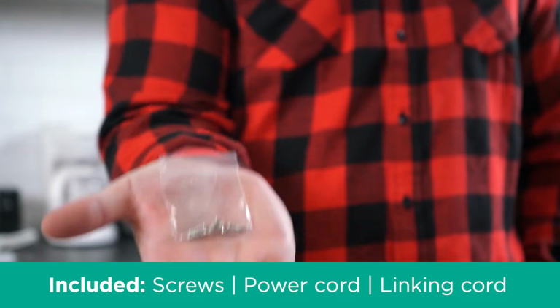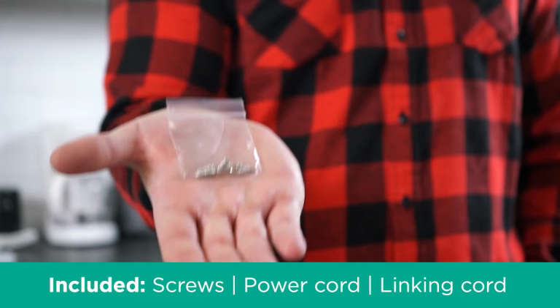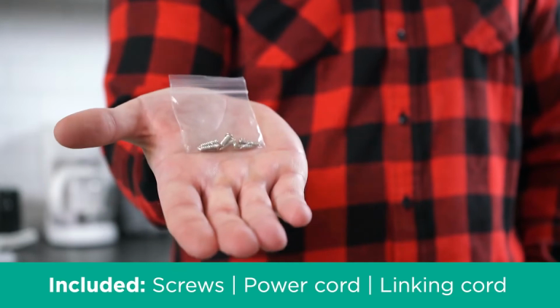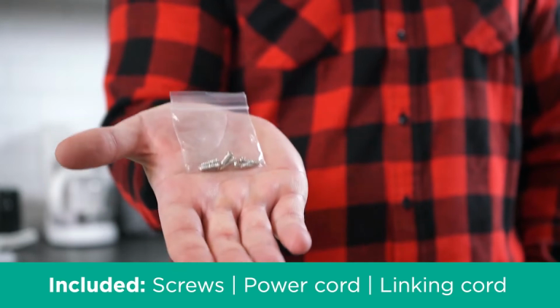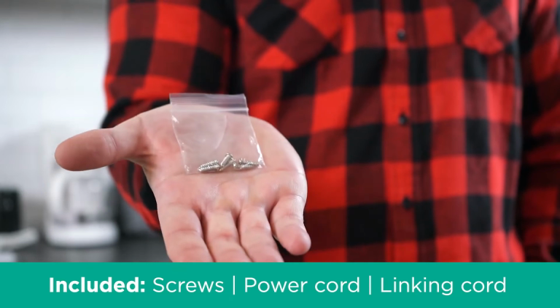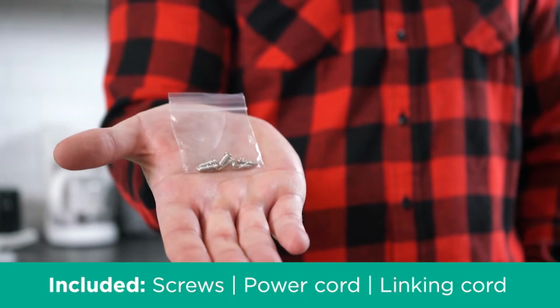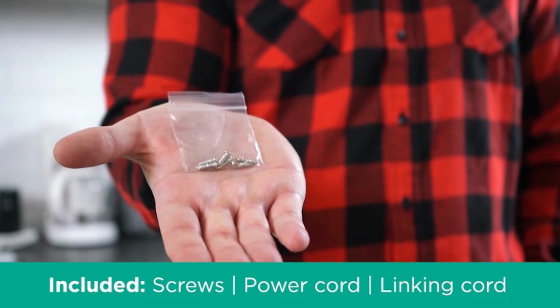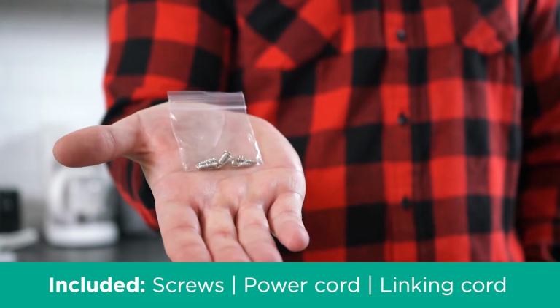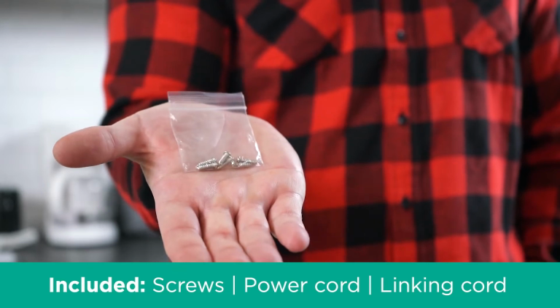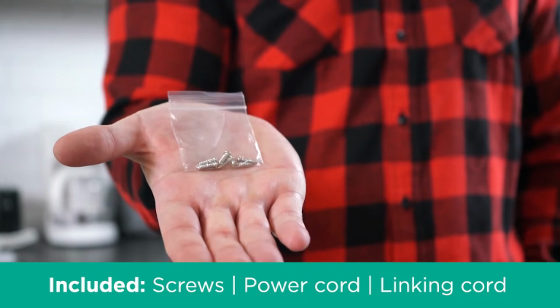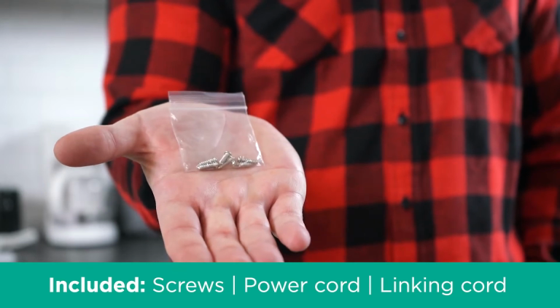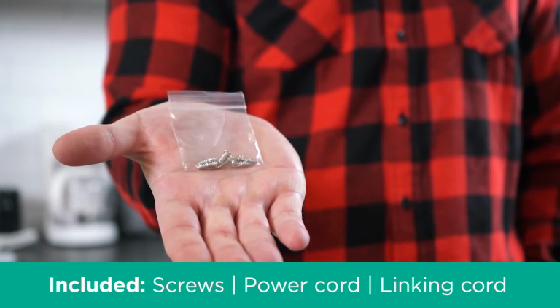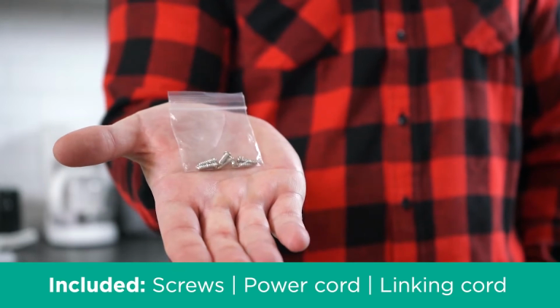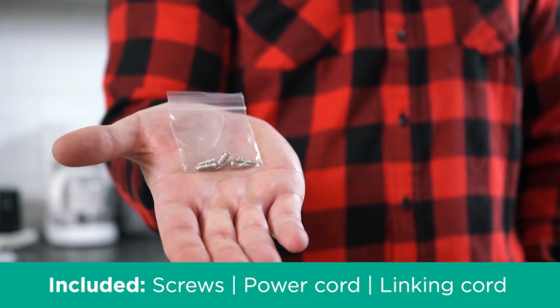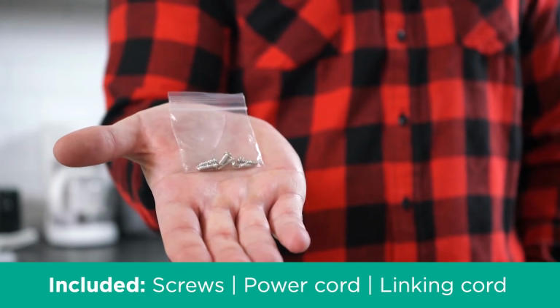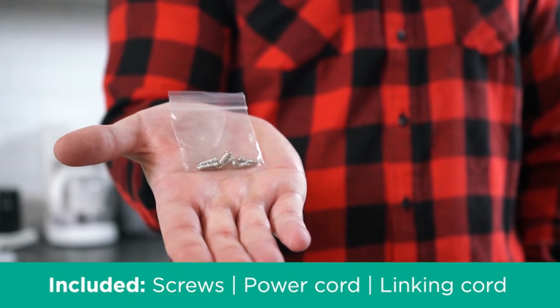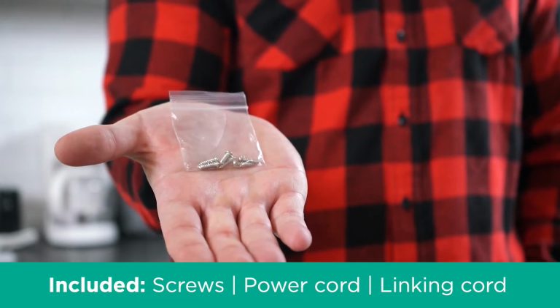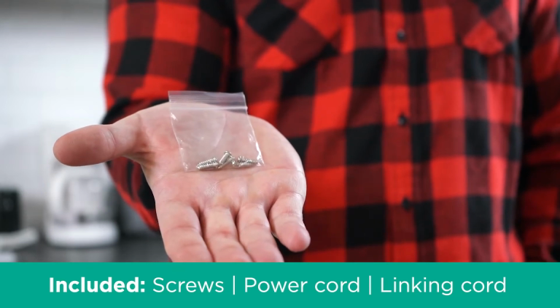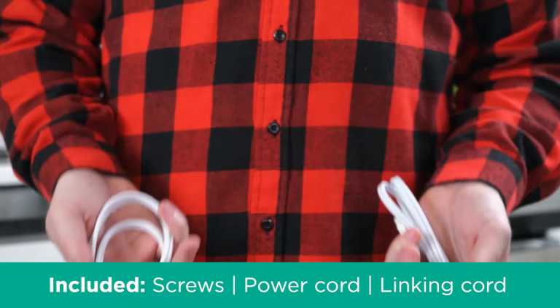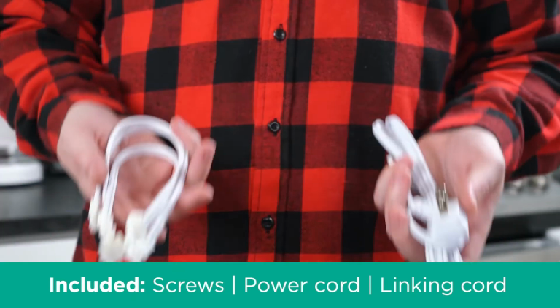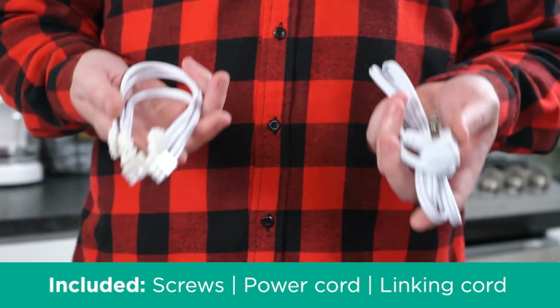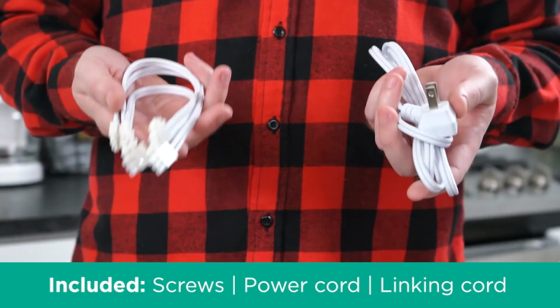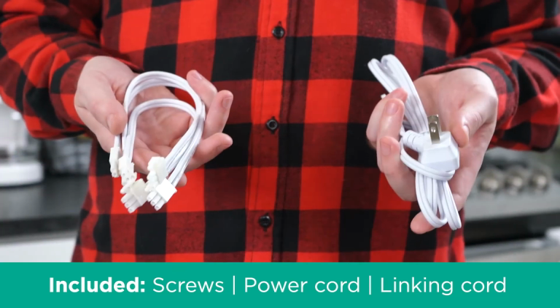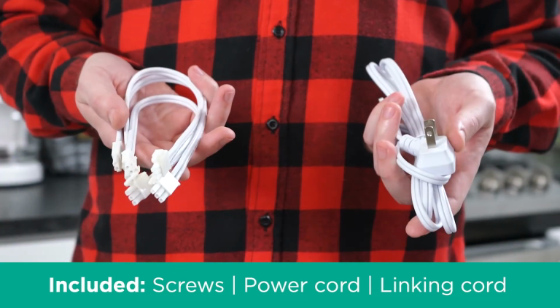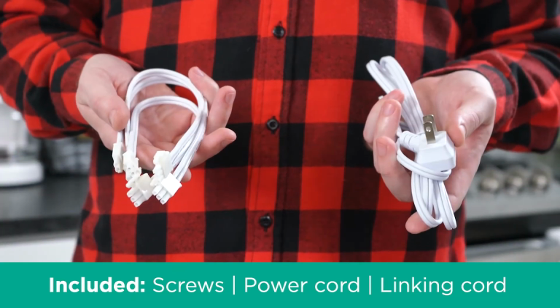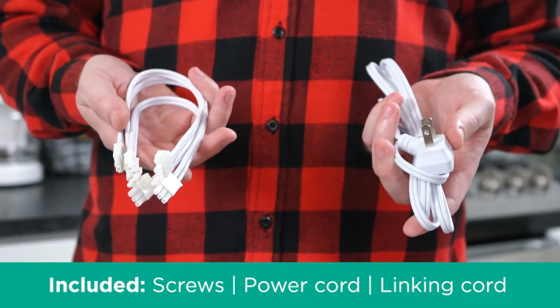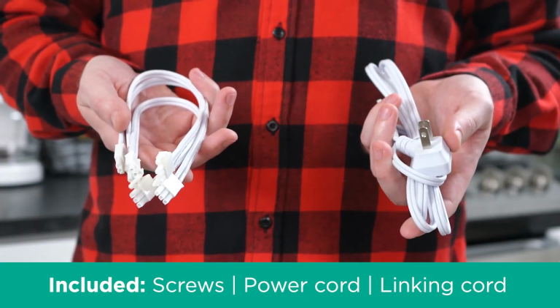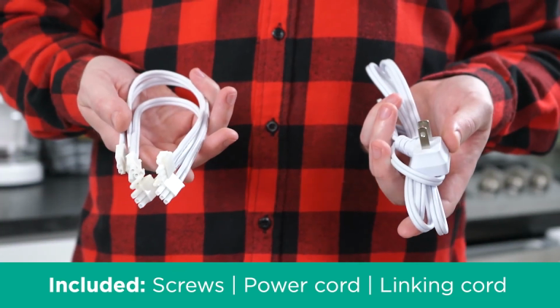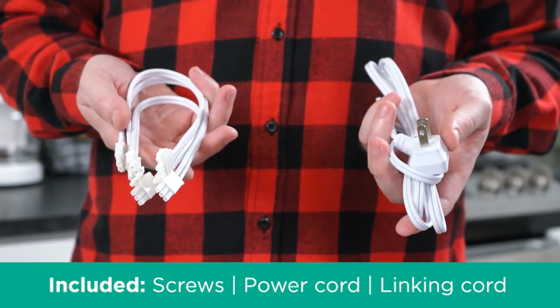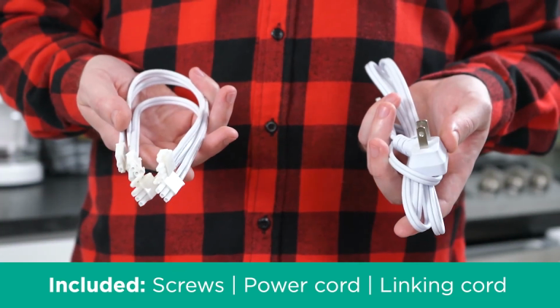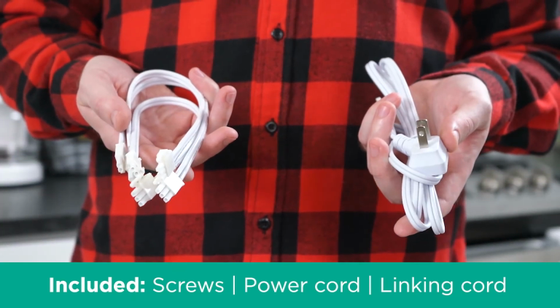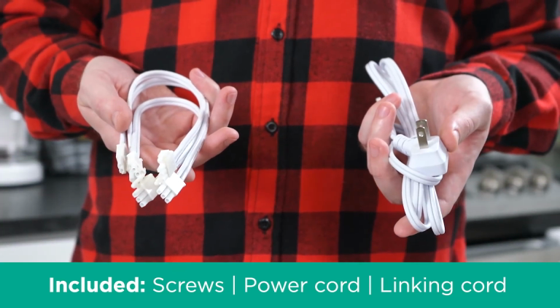Included with the pucks are the screws you'll need to mount them, the power cord, and the linking cords.